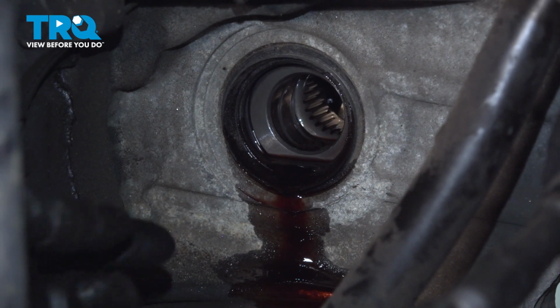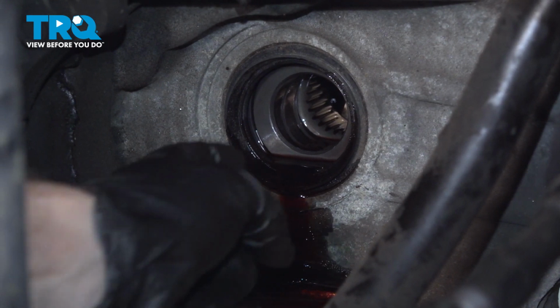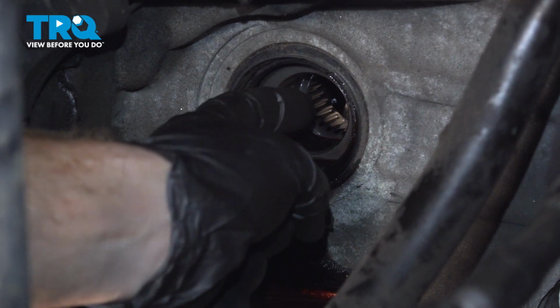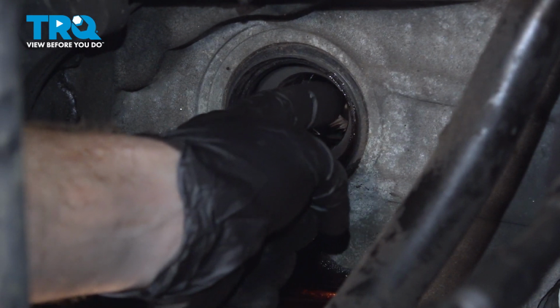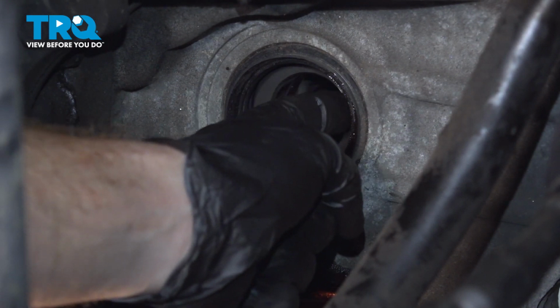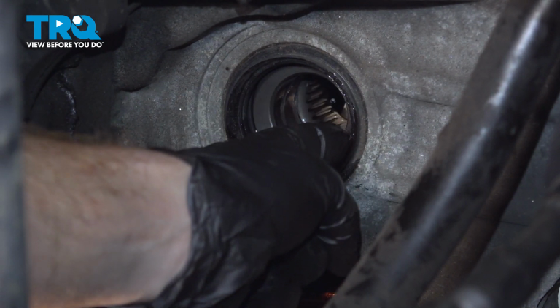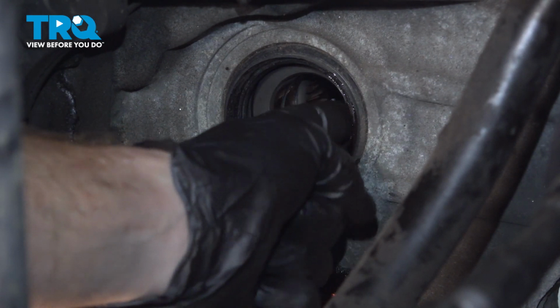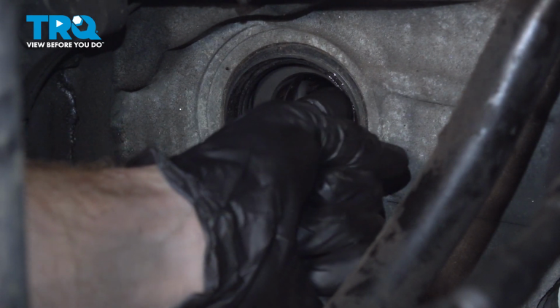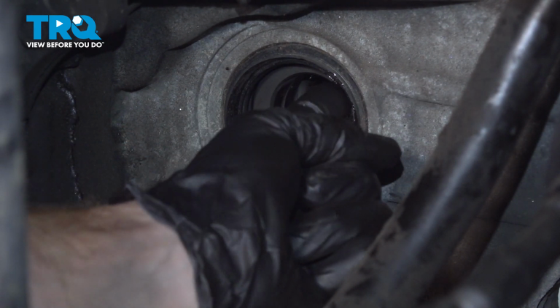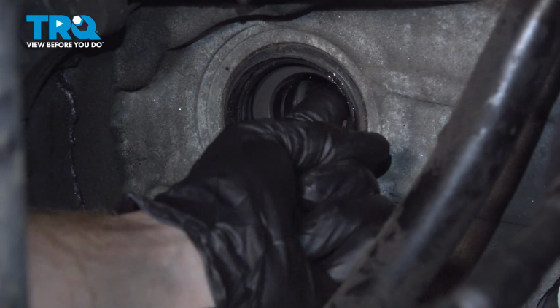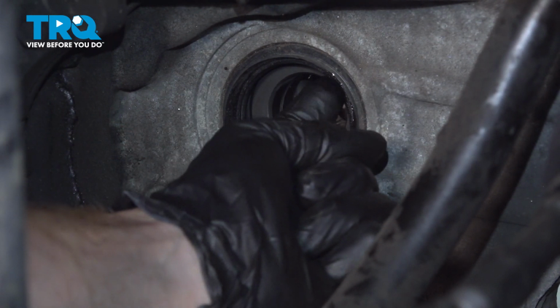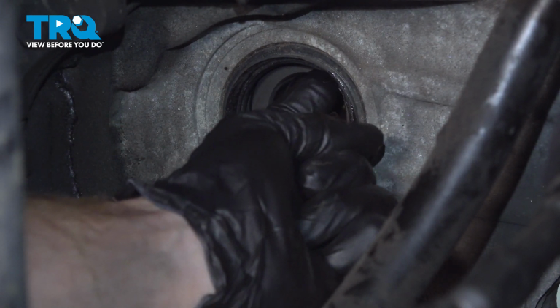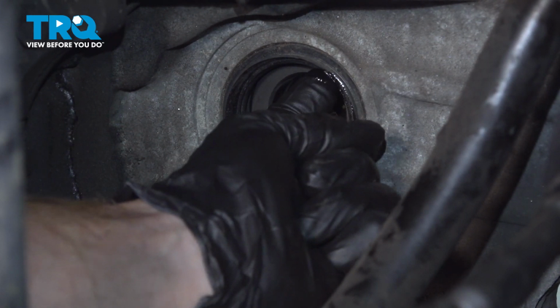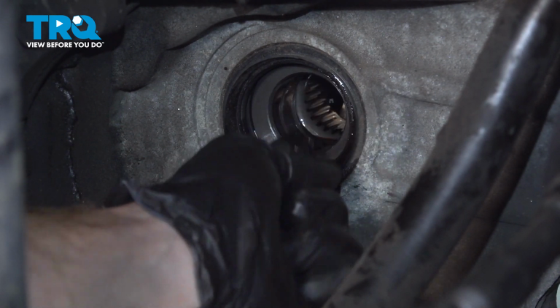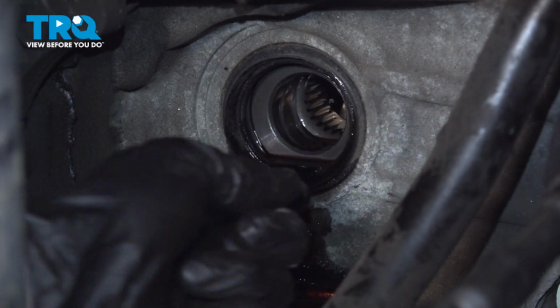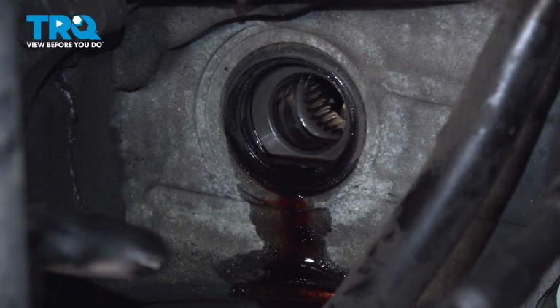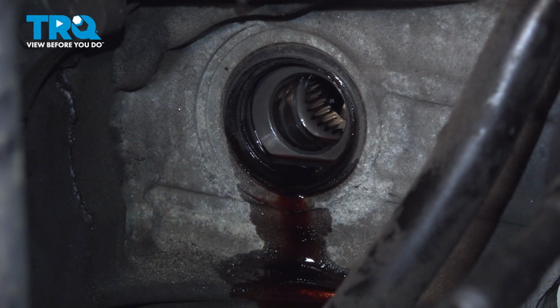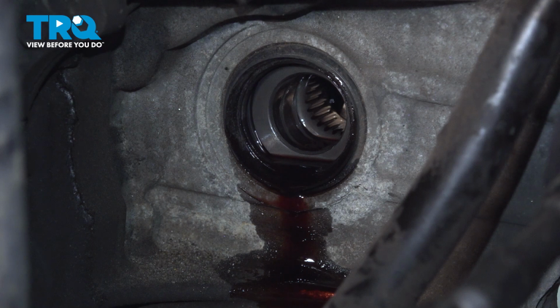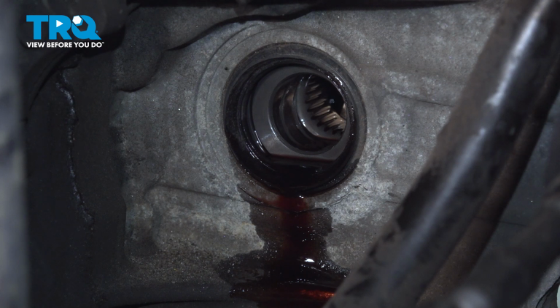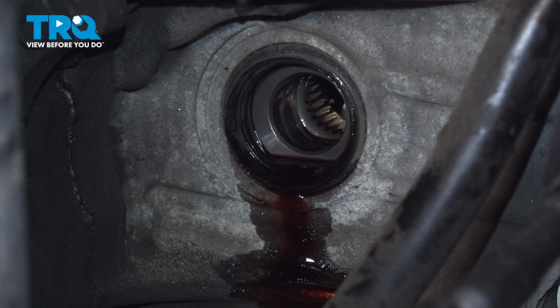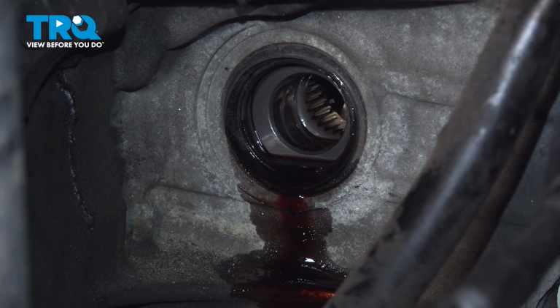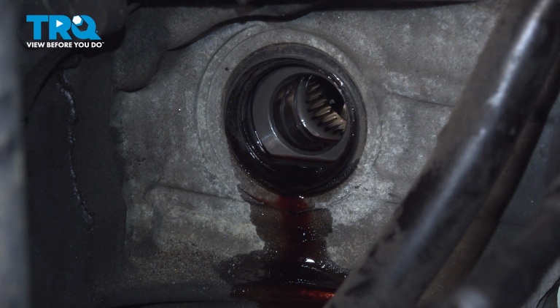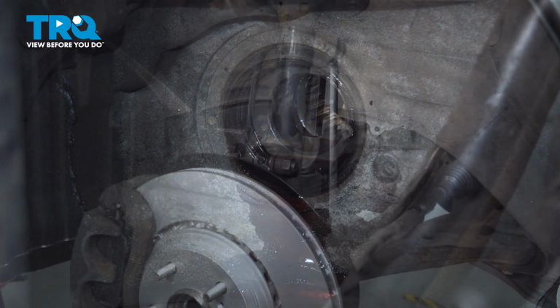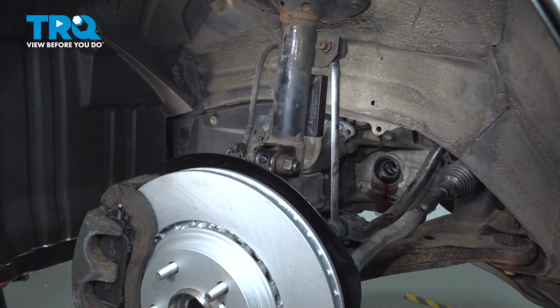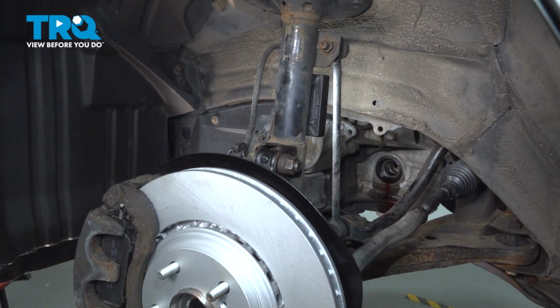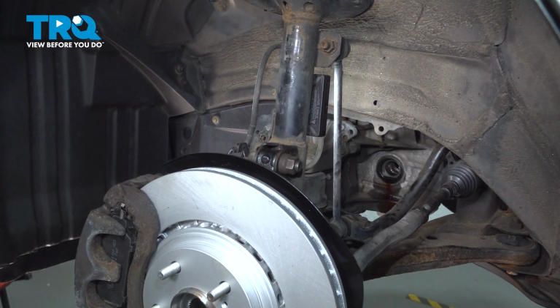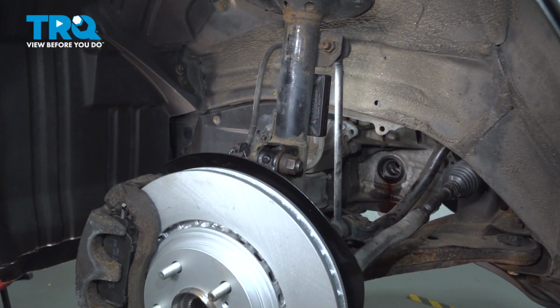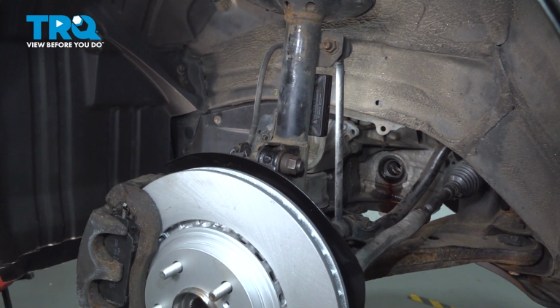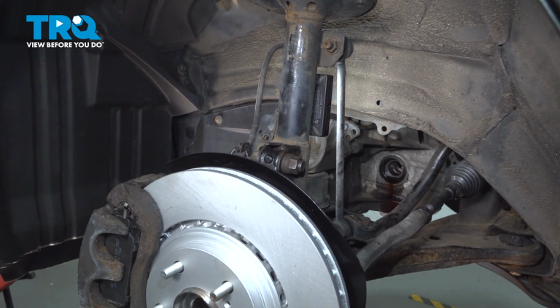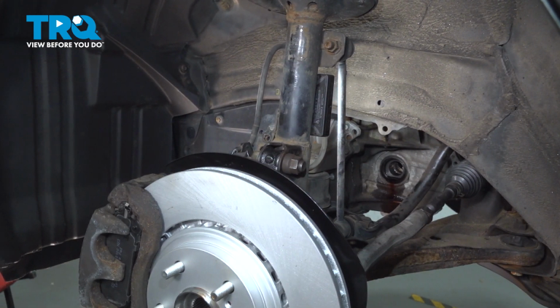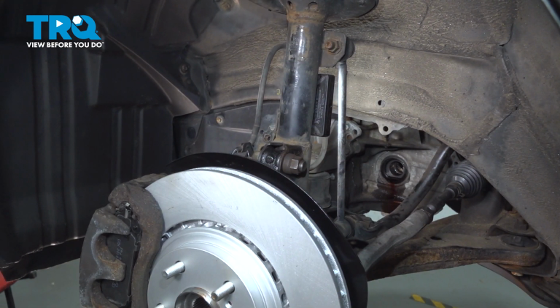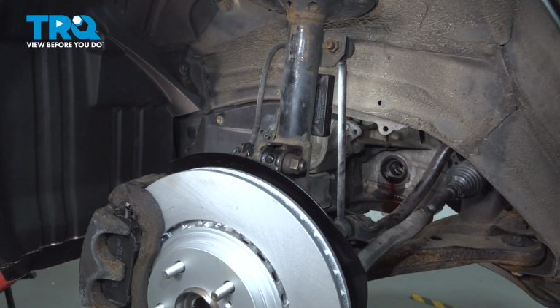There's still some transmission fluid coming out, but we can feel the seal and it's soft and pliable. Now it's time to install our brand new axle.